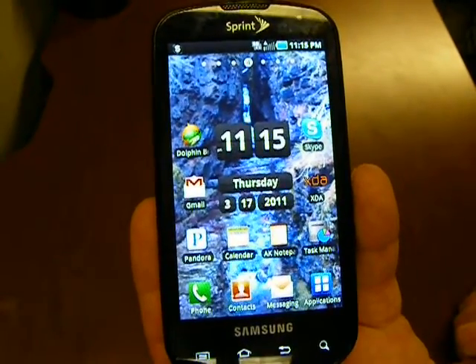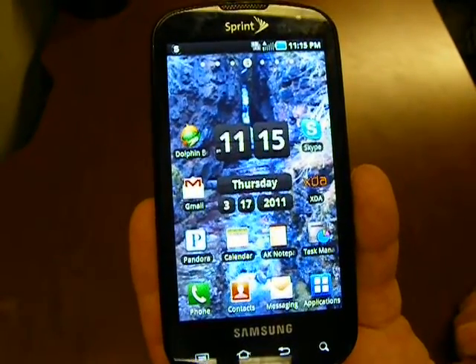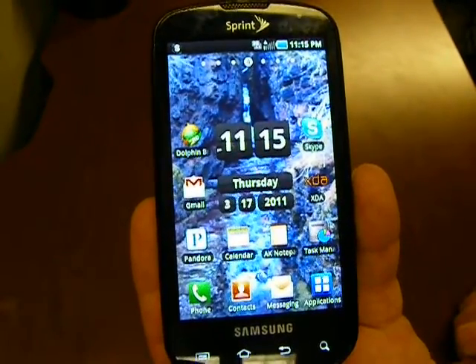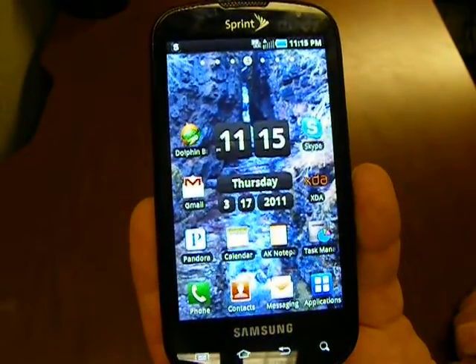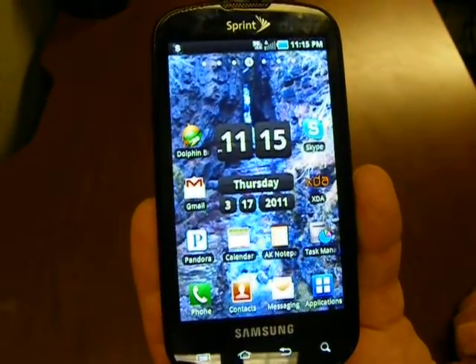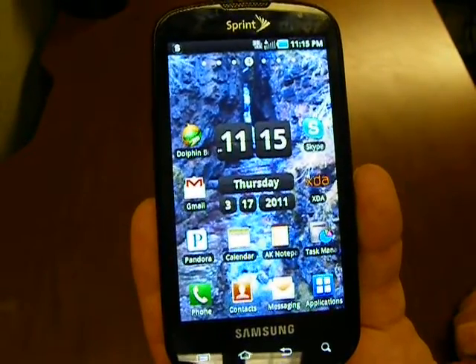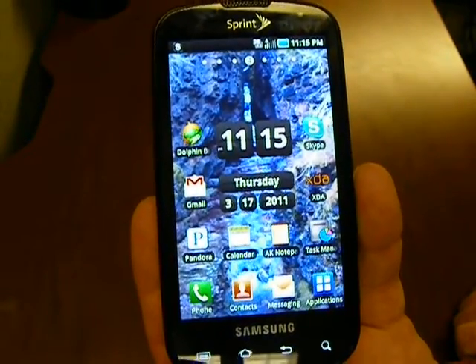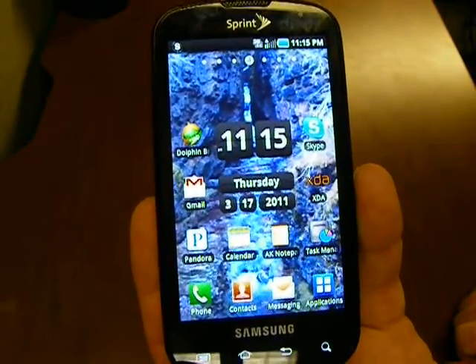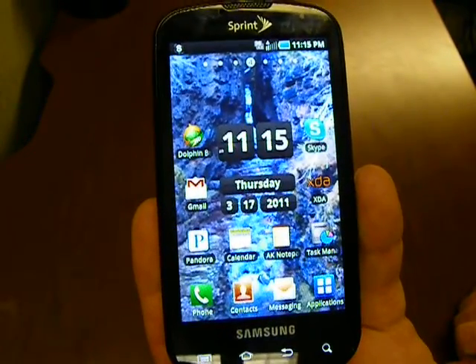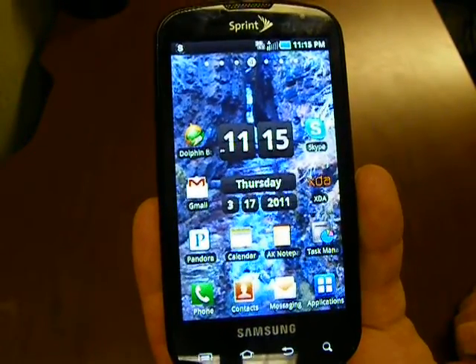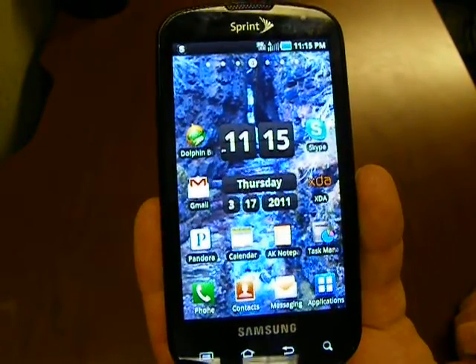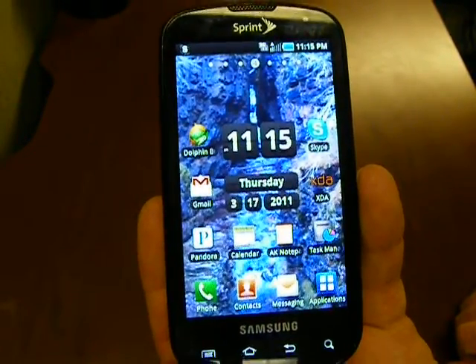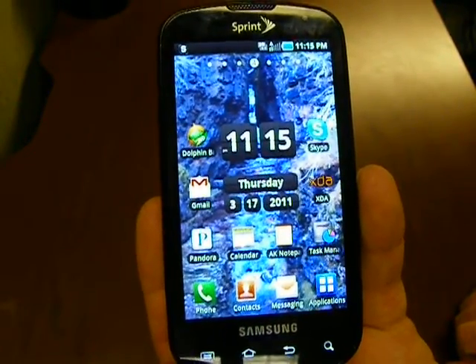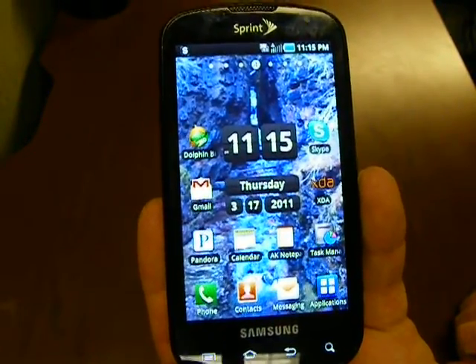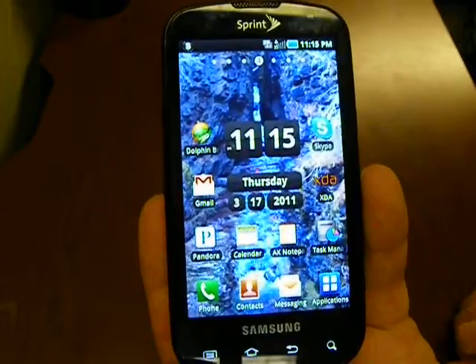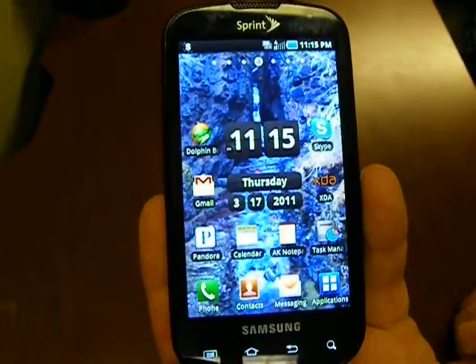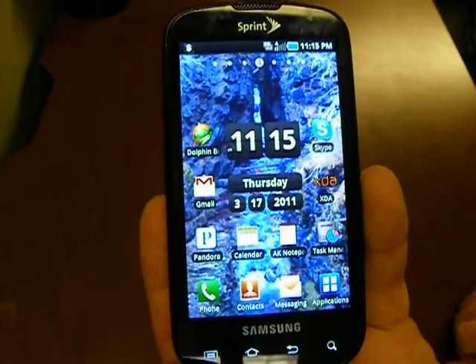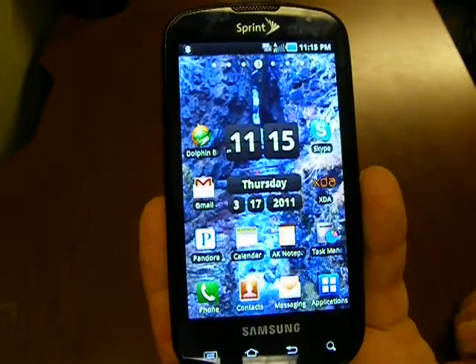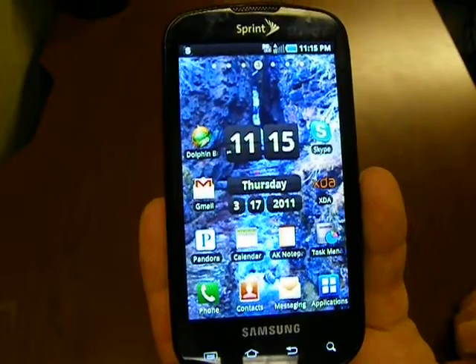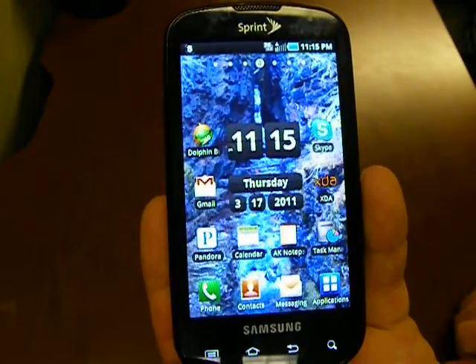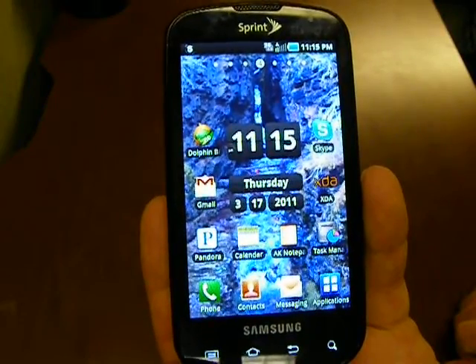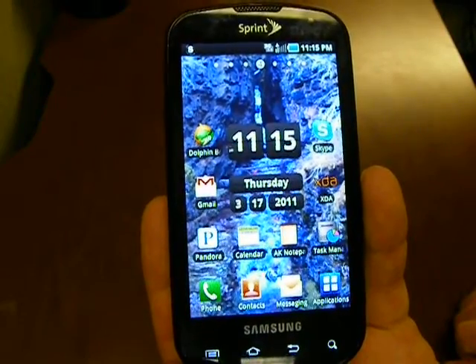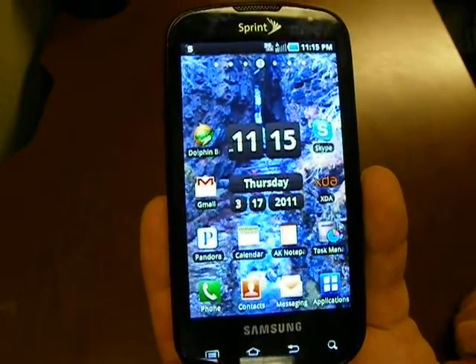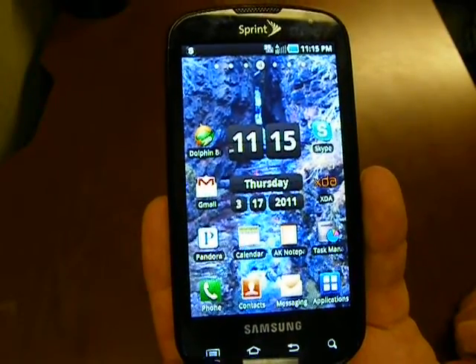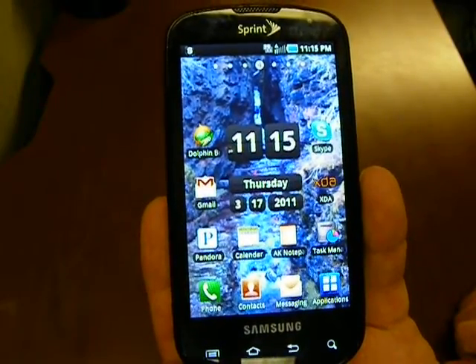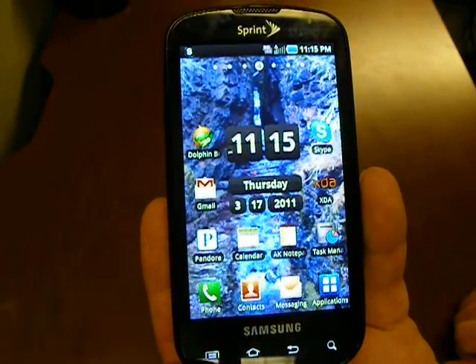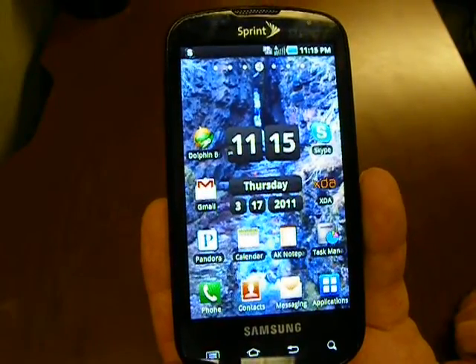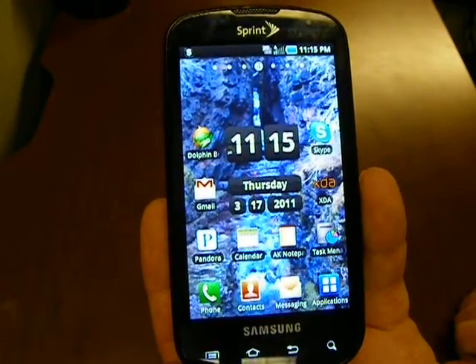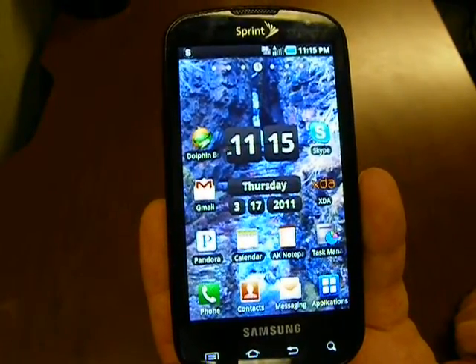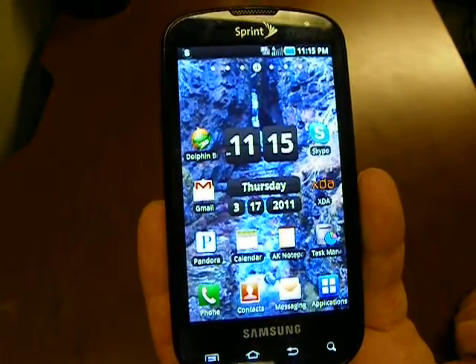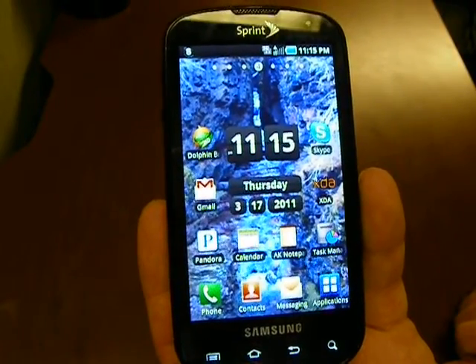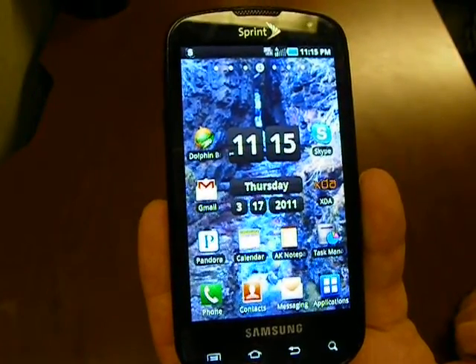This is the Samsung Epic 4G. I'm just kind of curious what everybody's running out there. I thought I'd share the programs that I run most.